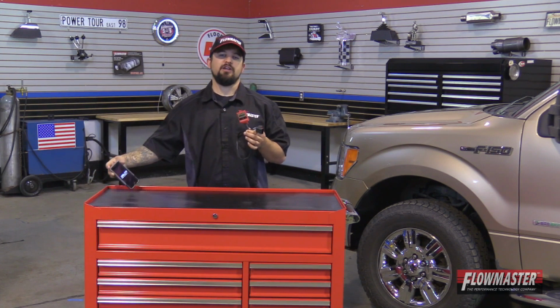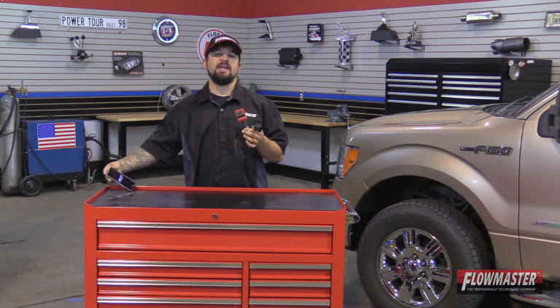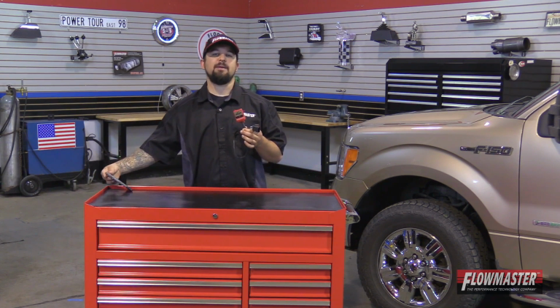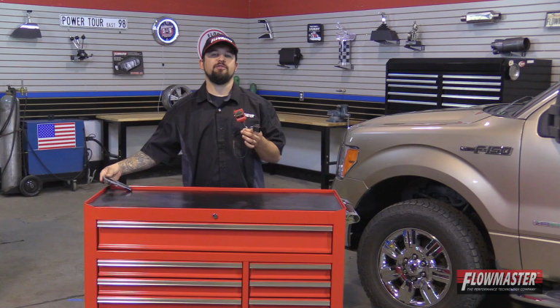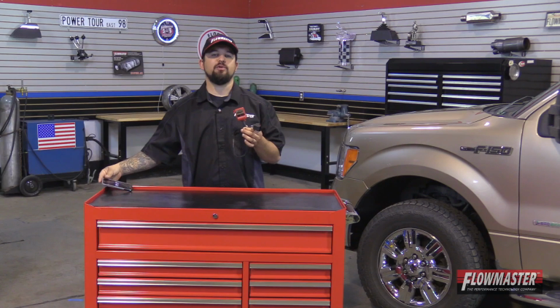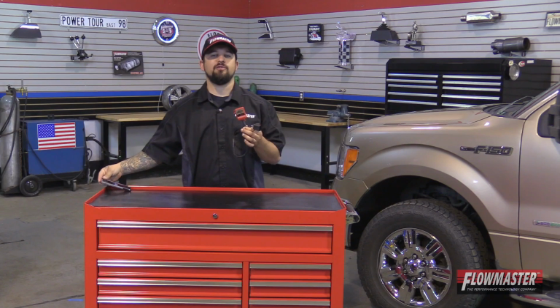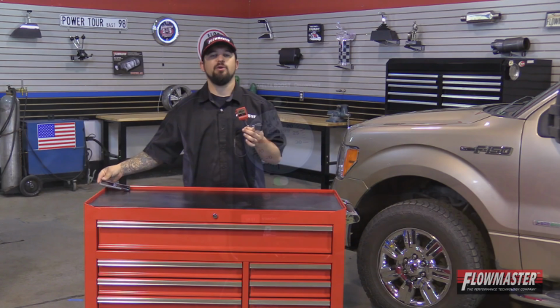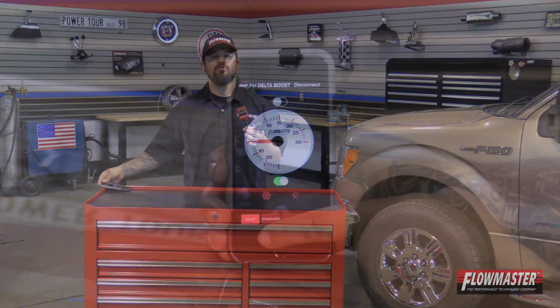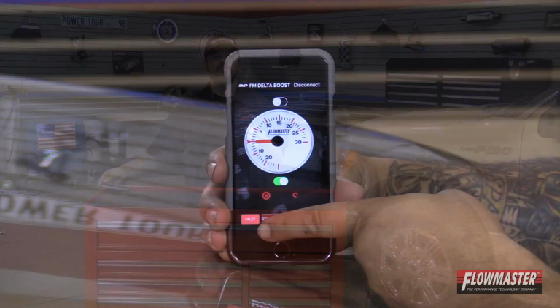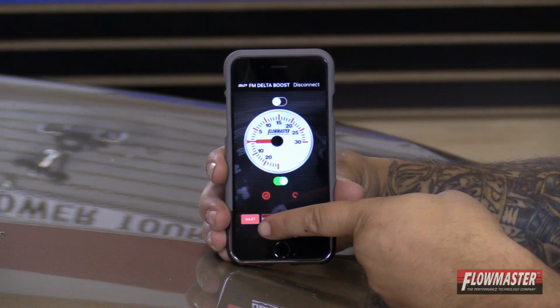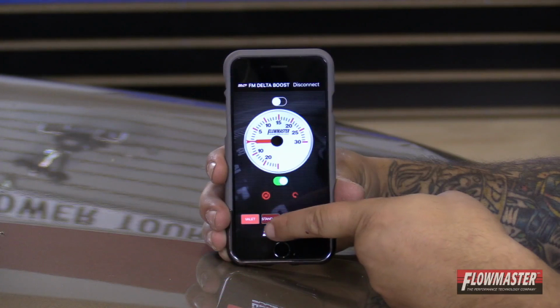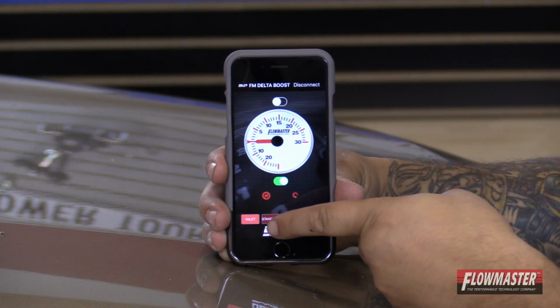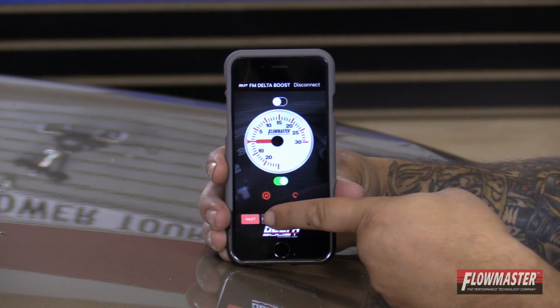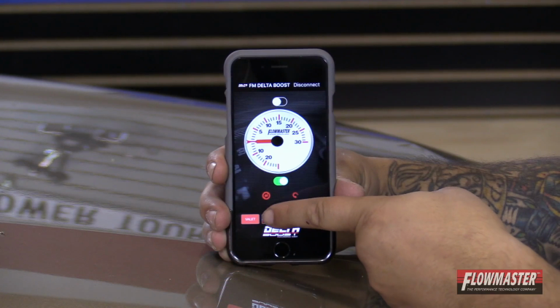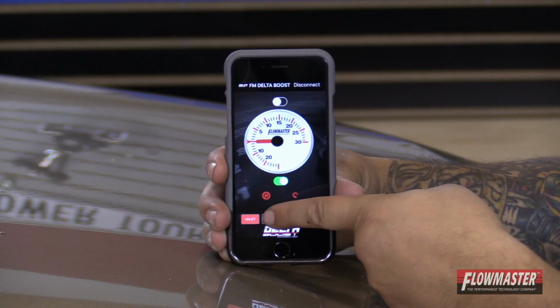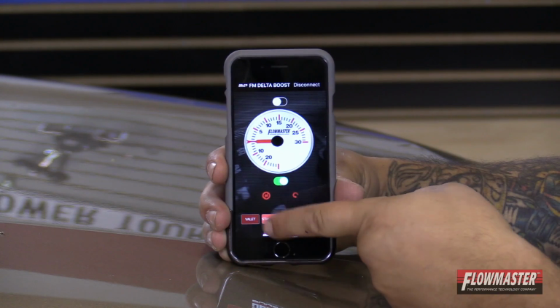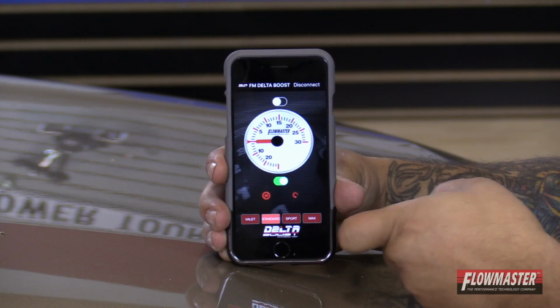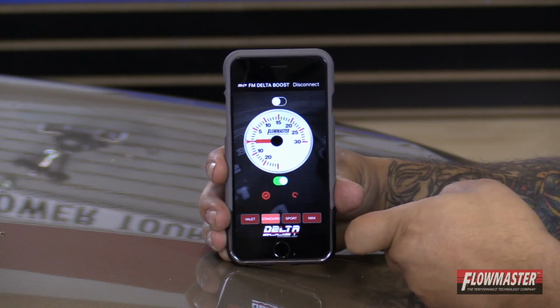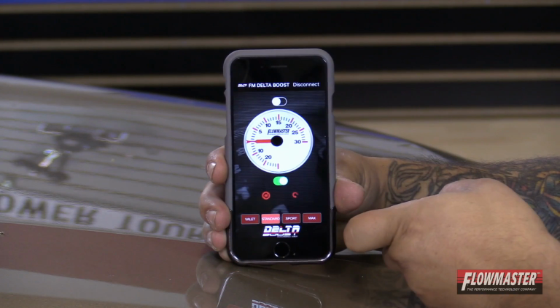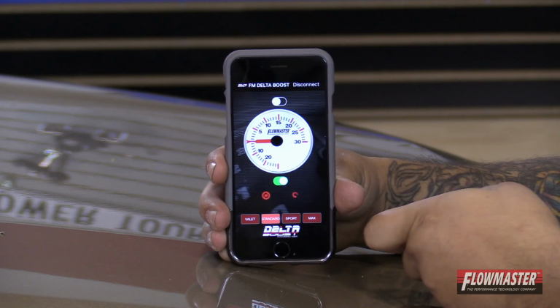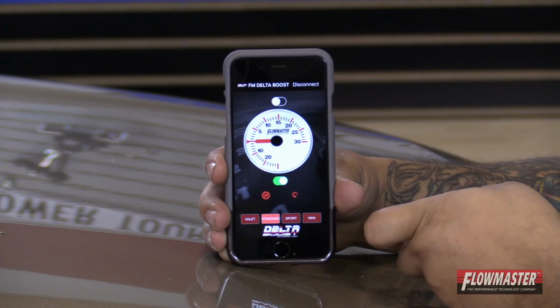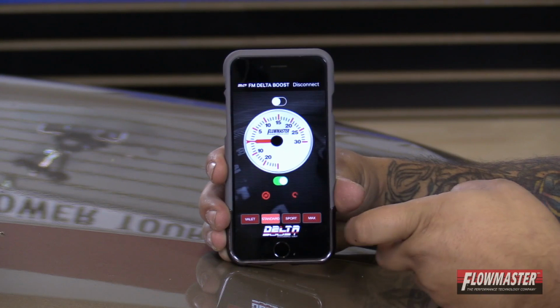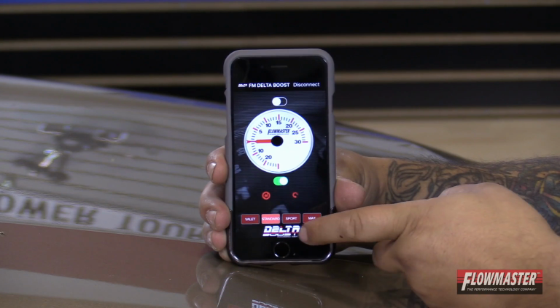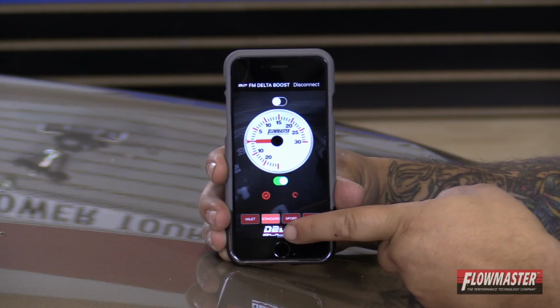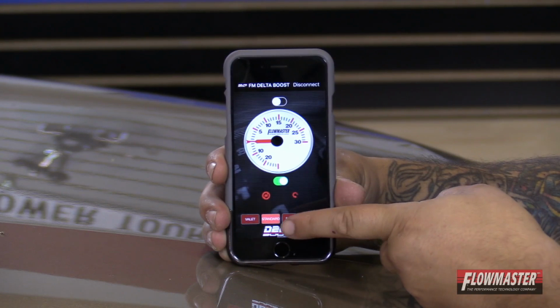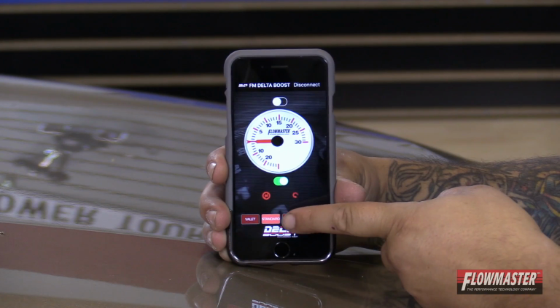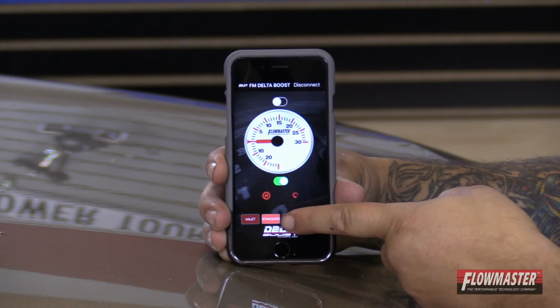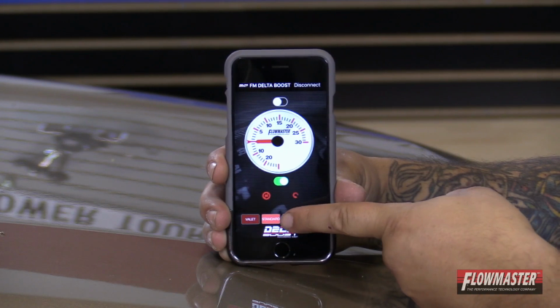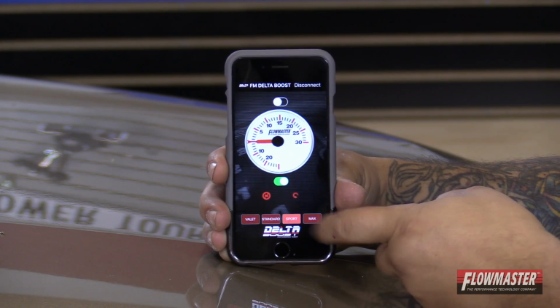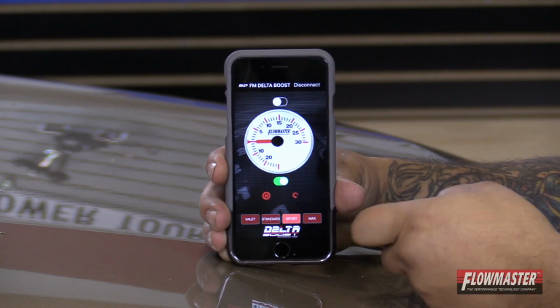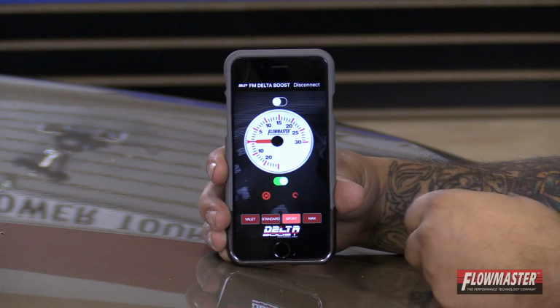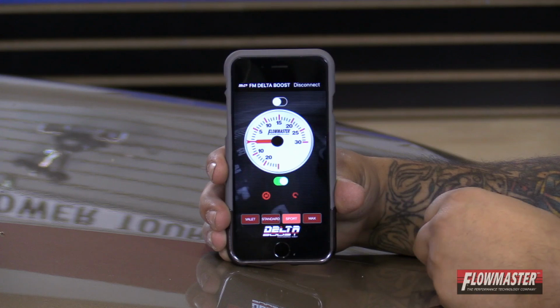In the app you have four different mode settings. You have valet mode, standard mode — basically your stock setting — and then sport mode.